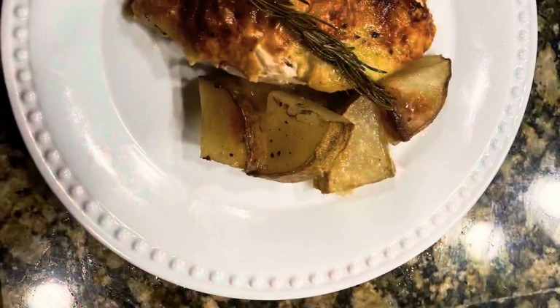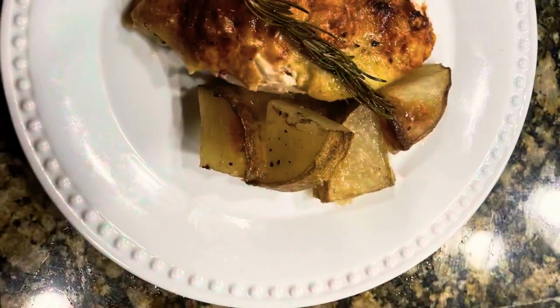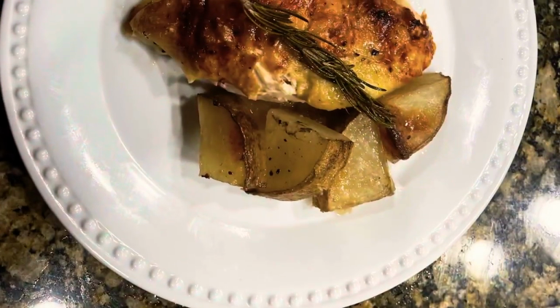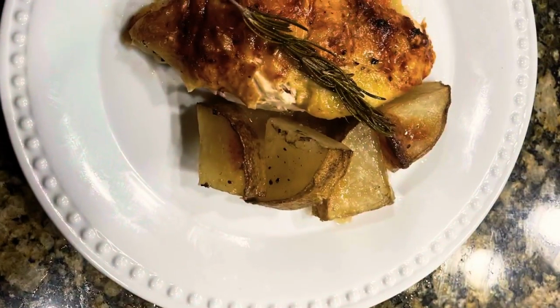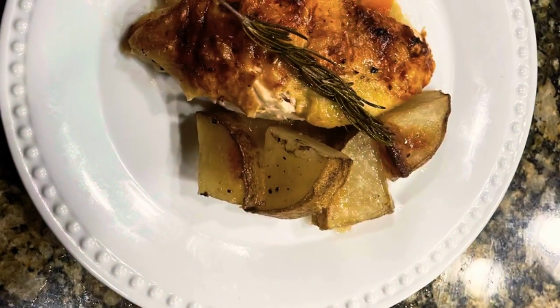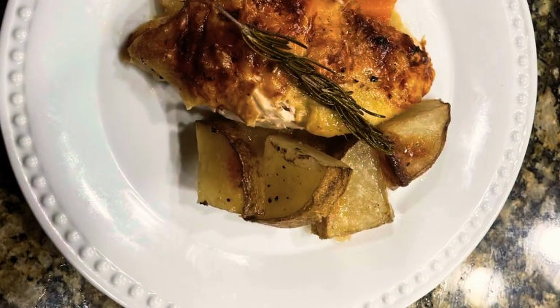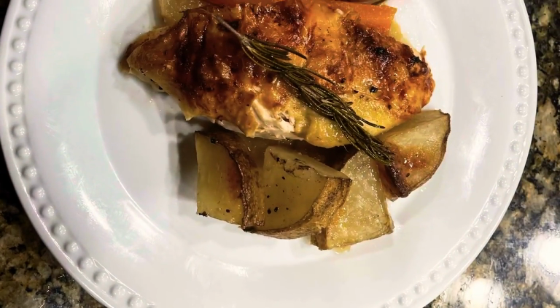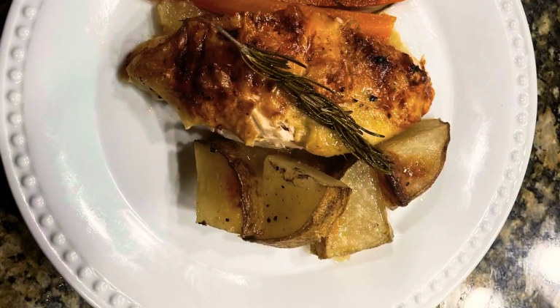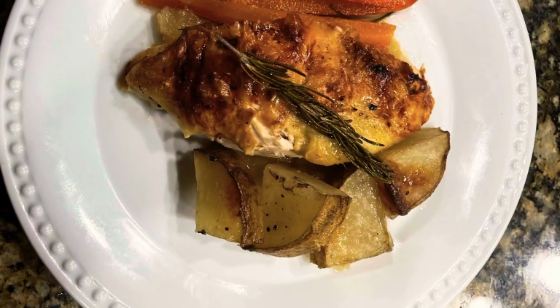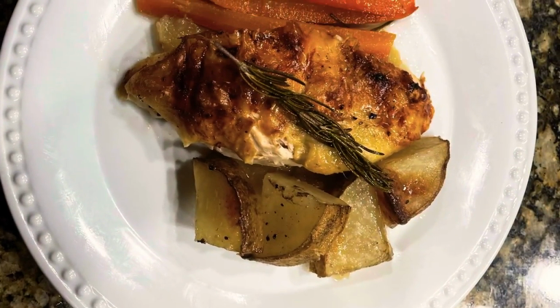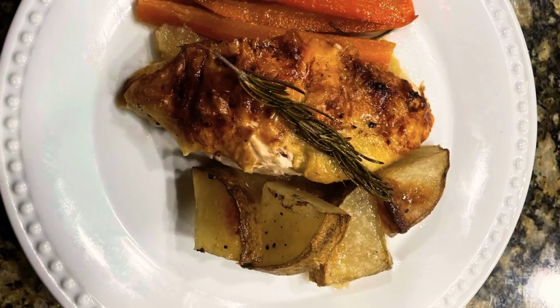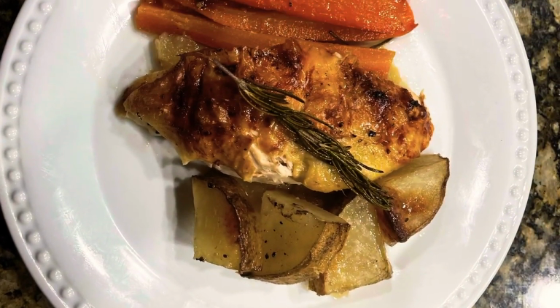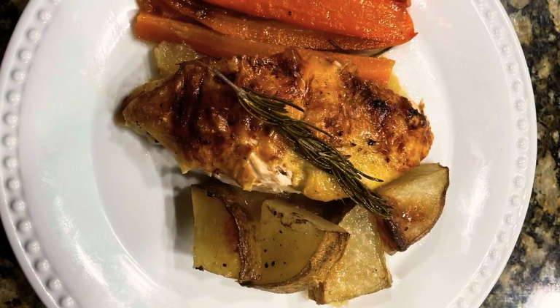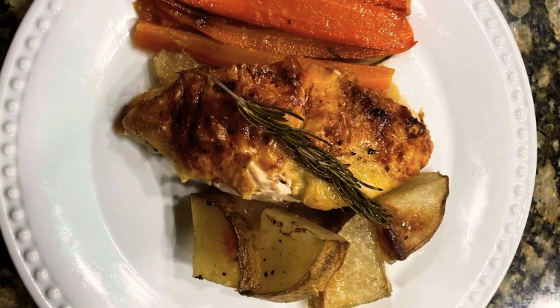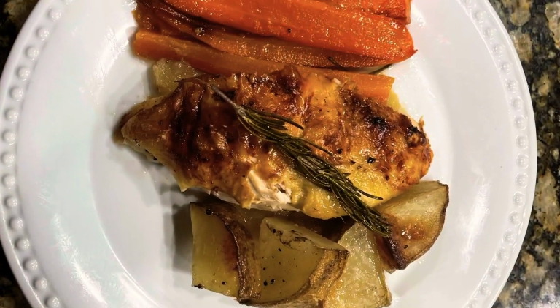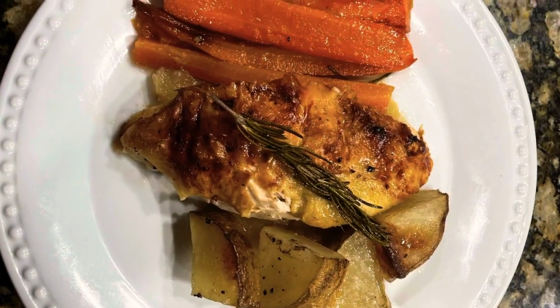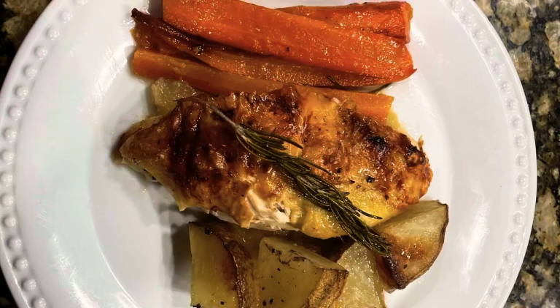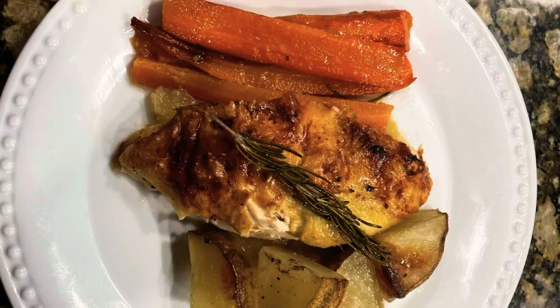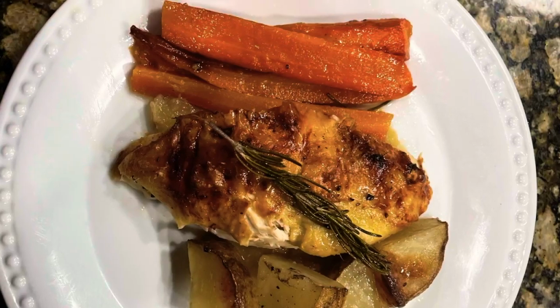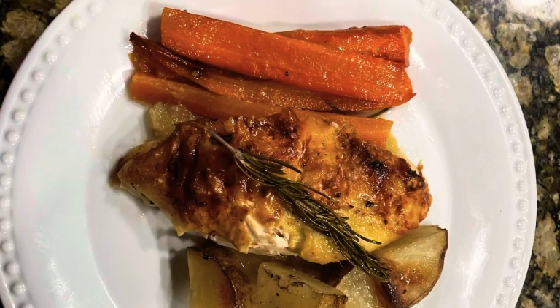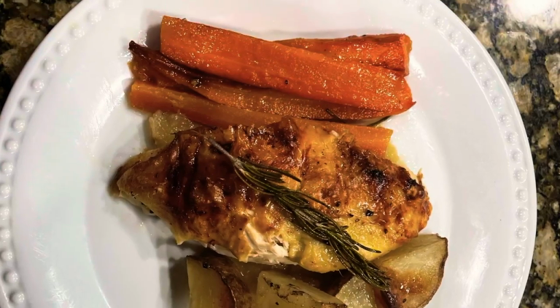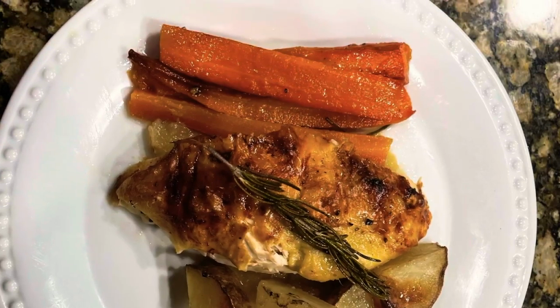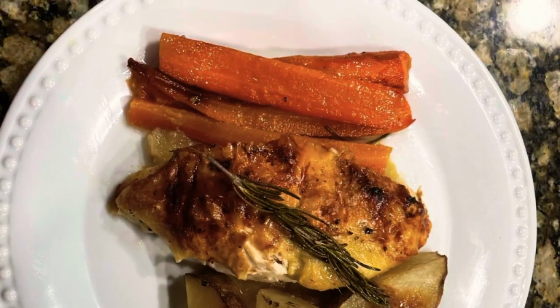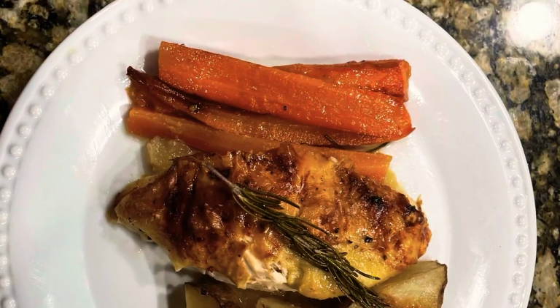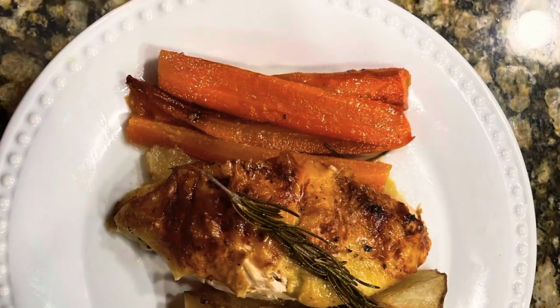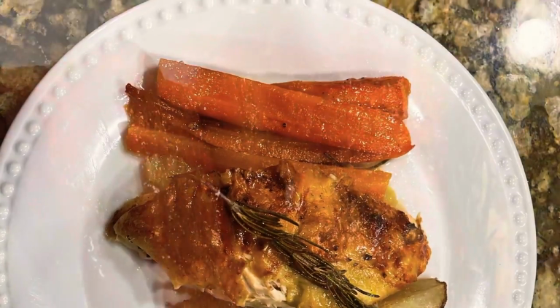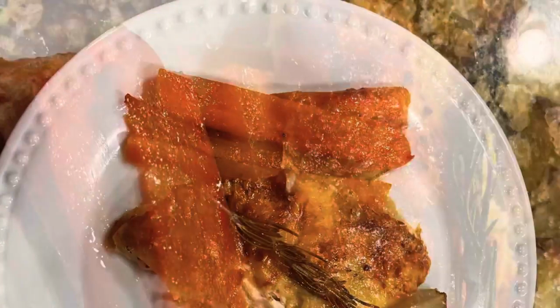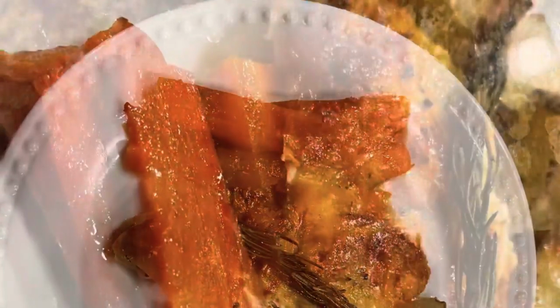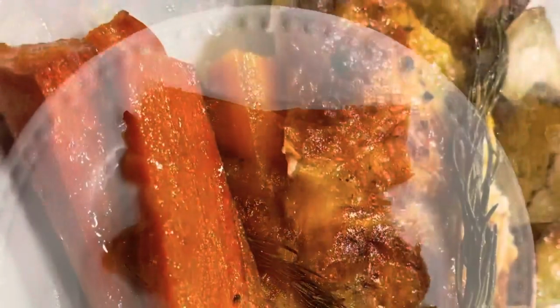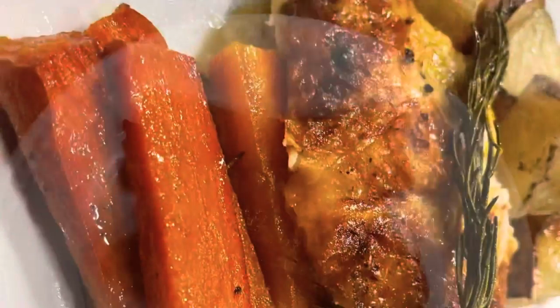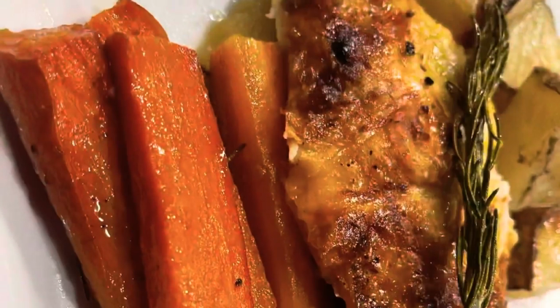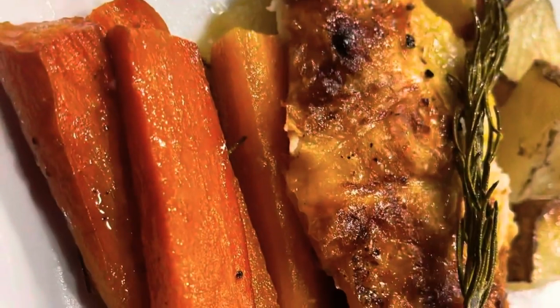Now you can plate your chicken. This is how I plated the chicken for King Hrothgar.